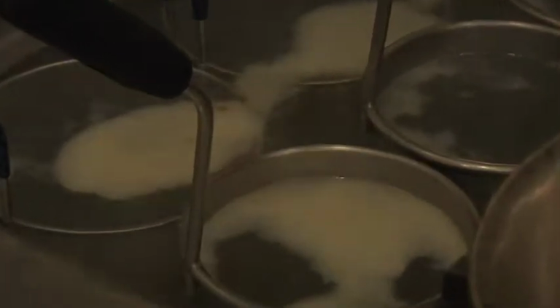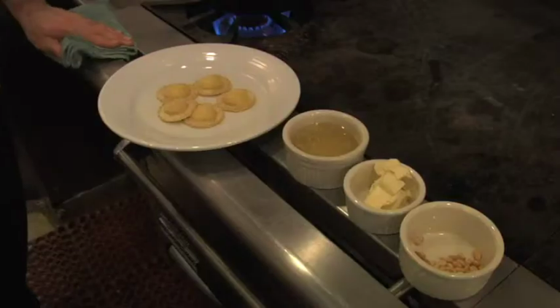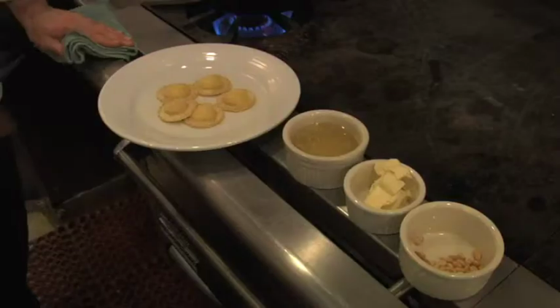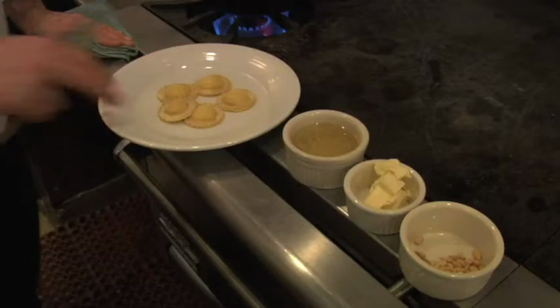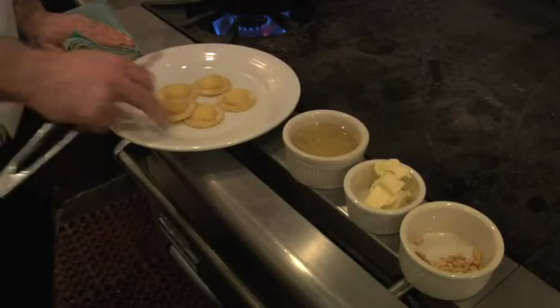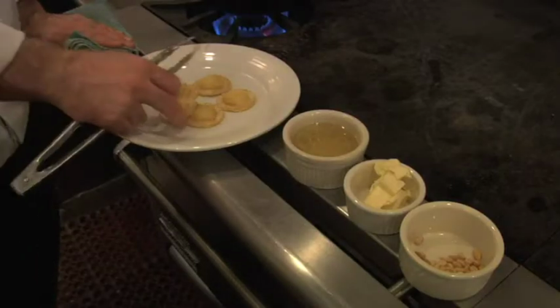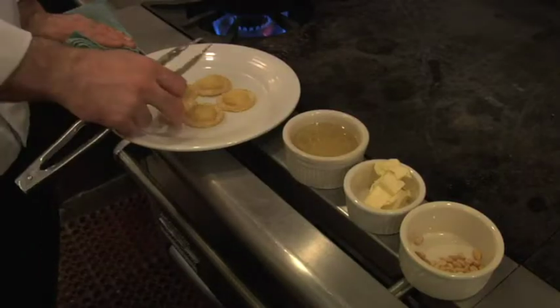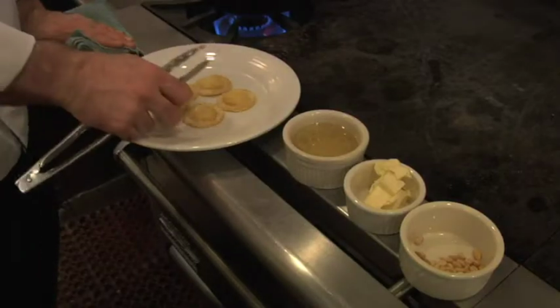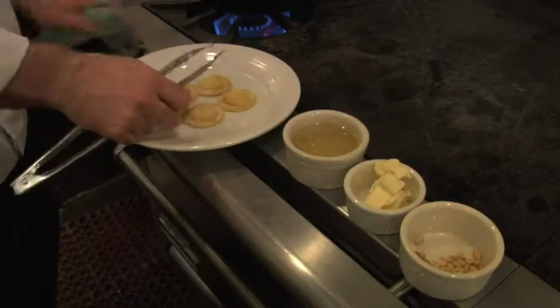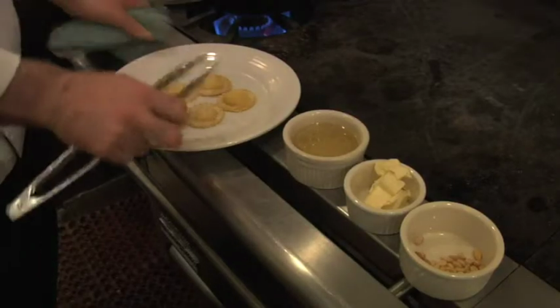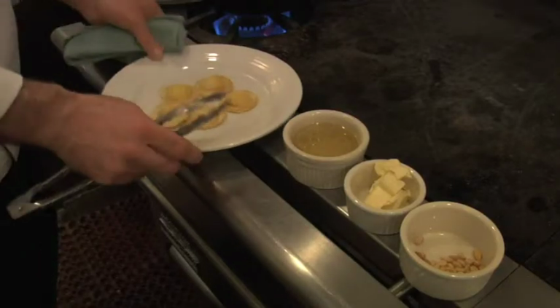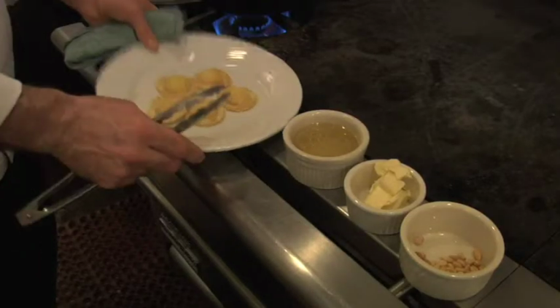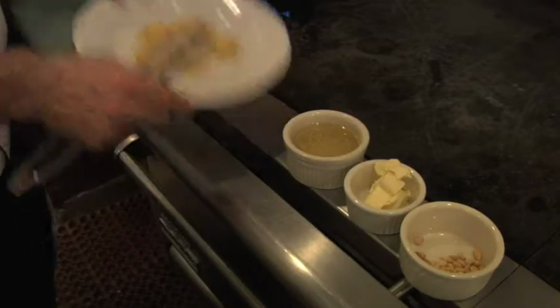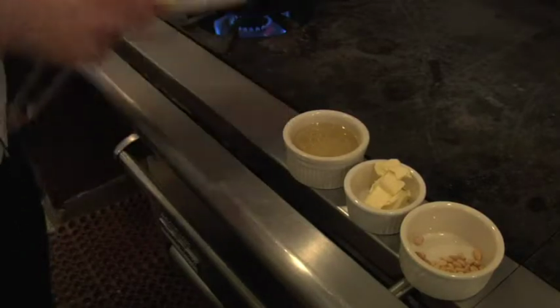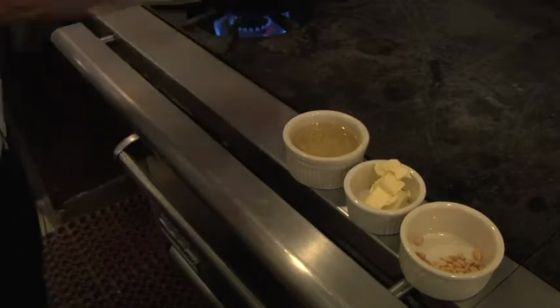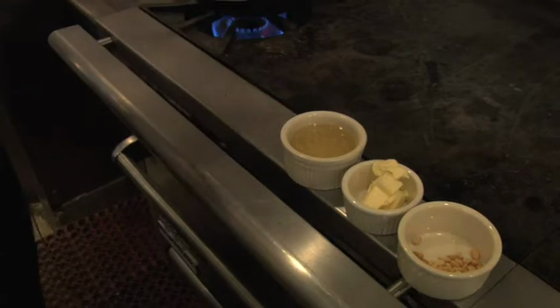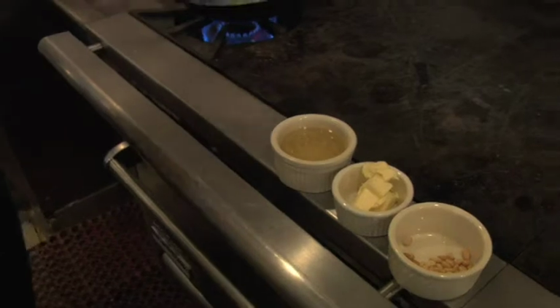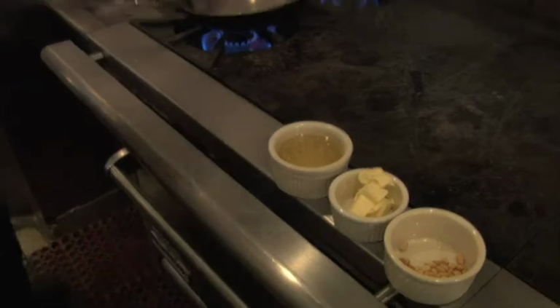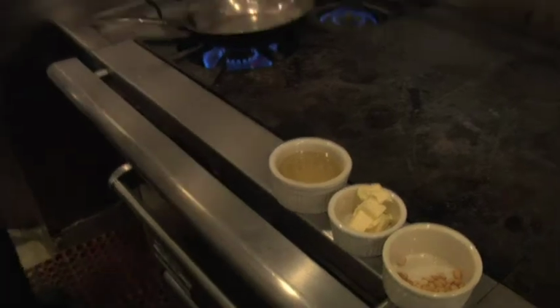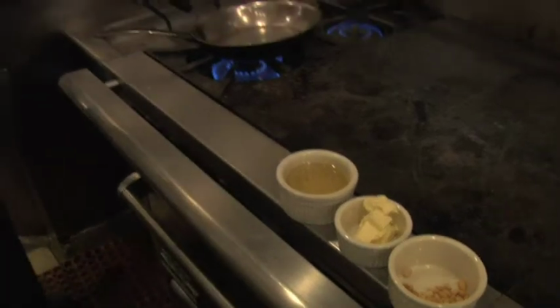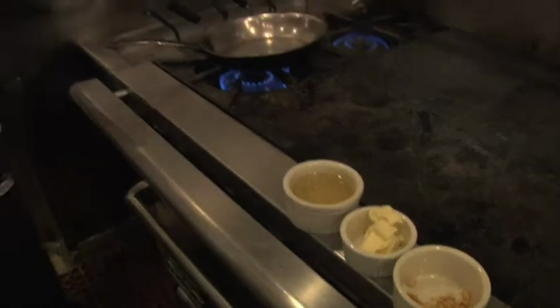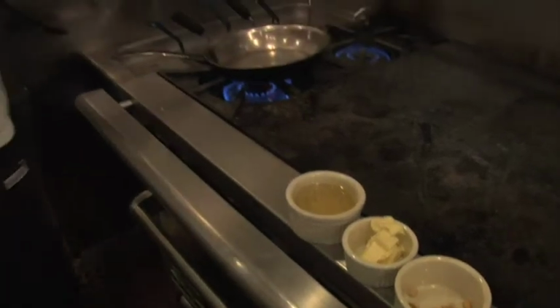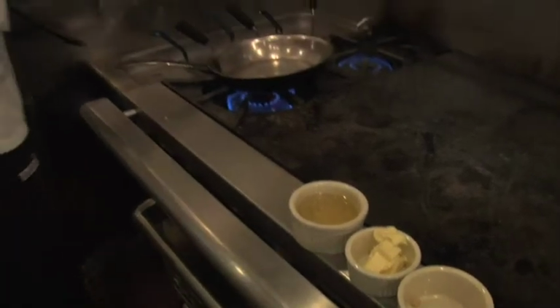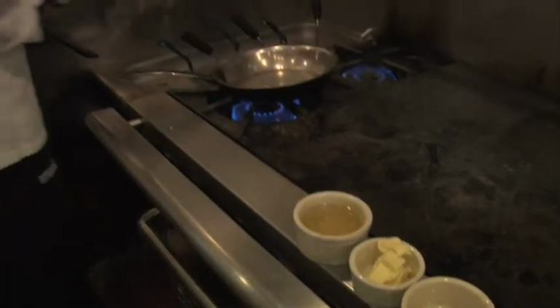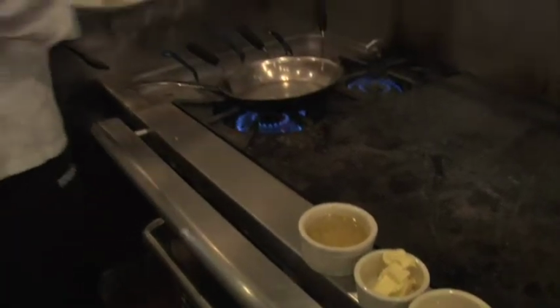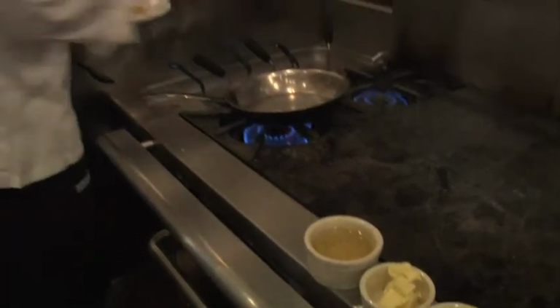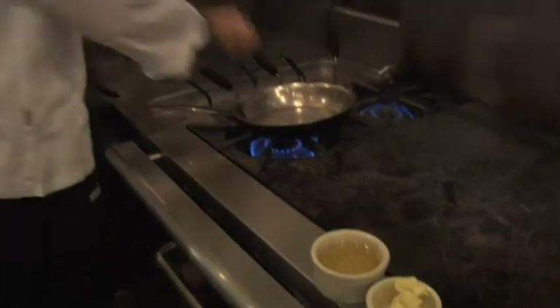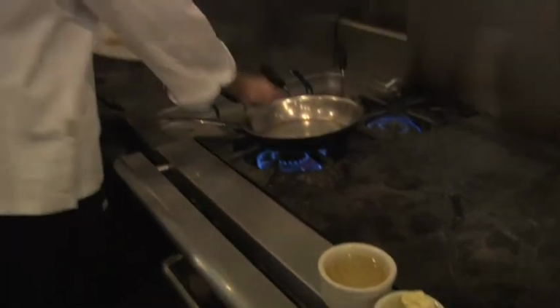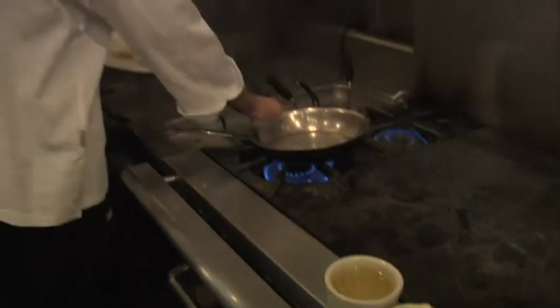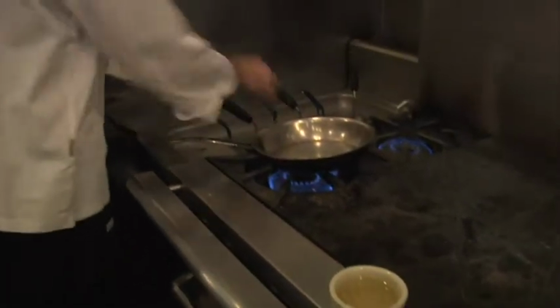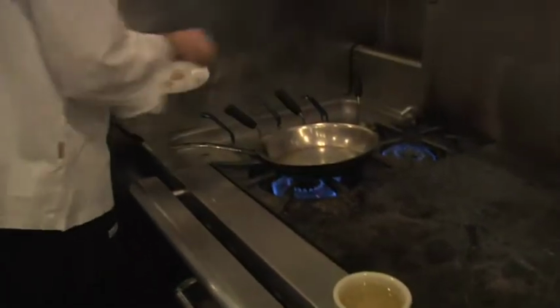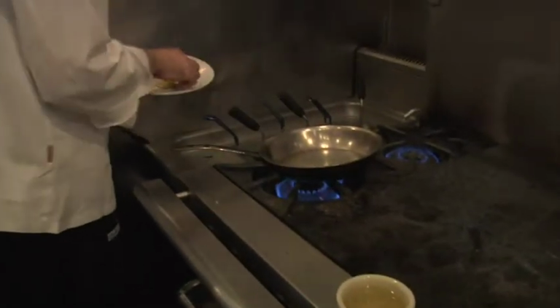I have the fresh ravioli. We're going to cook it for about a minute and a half in boiling water.